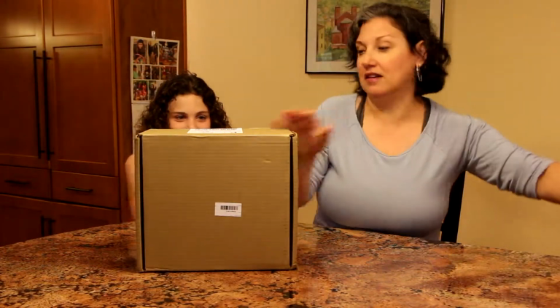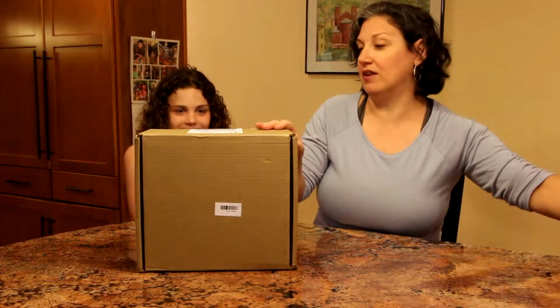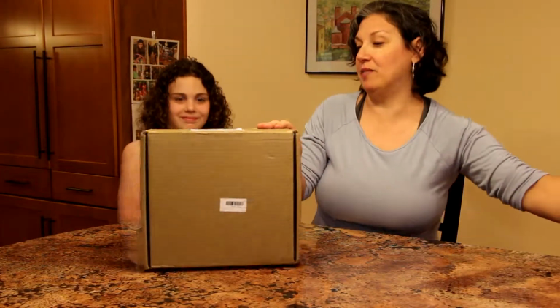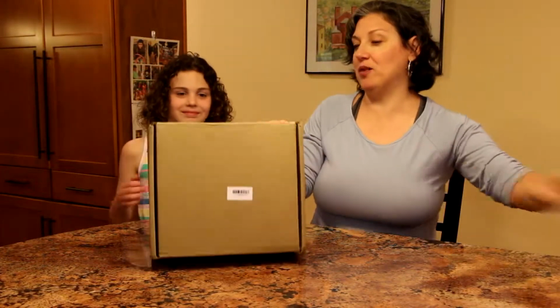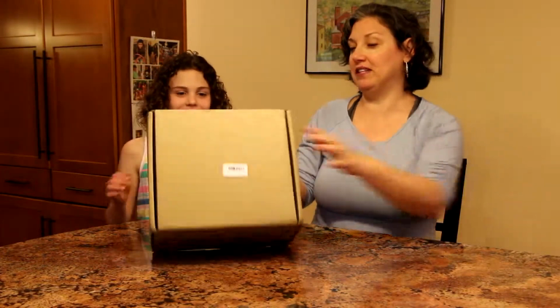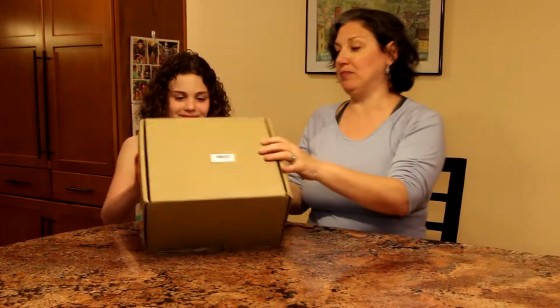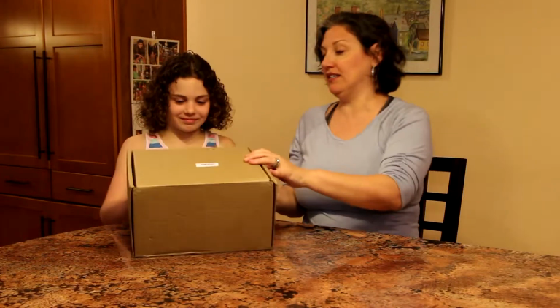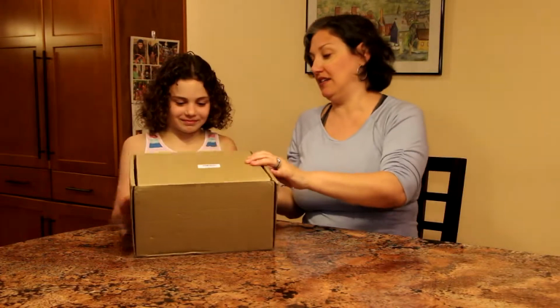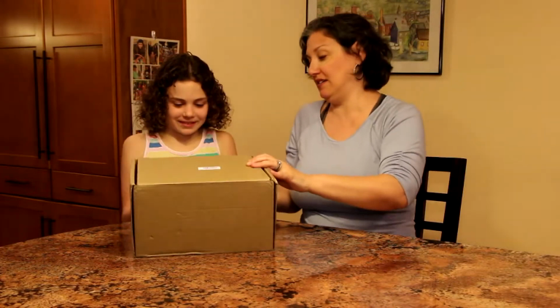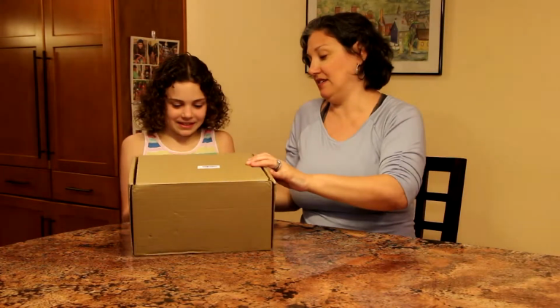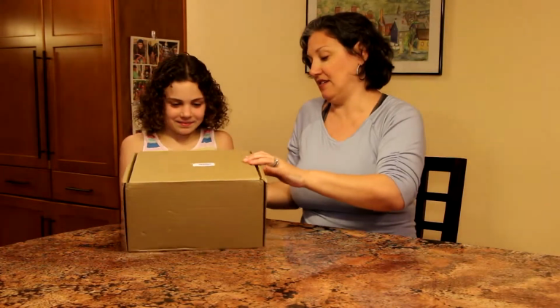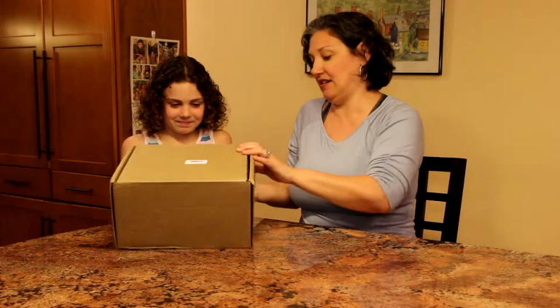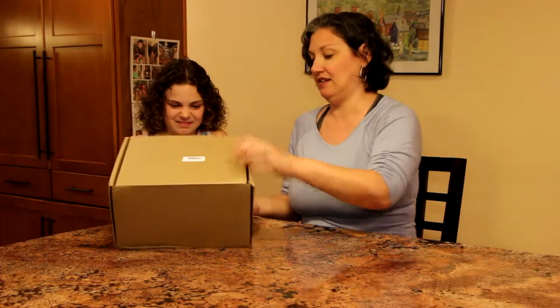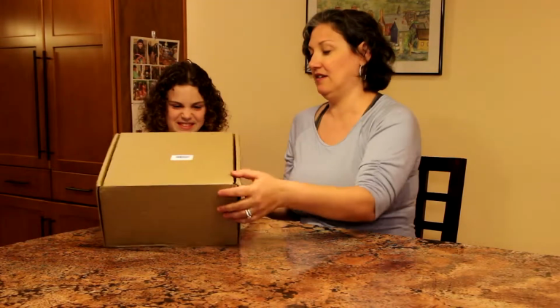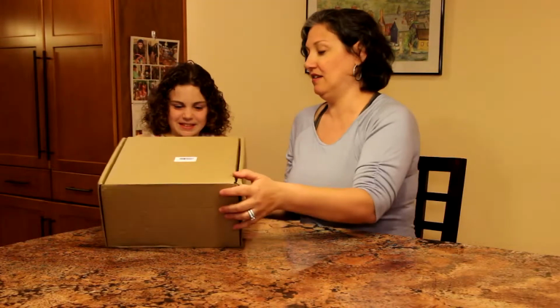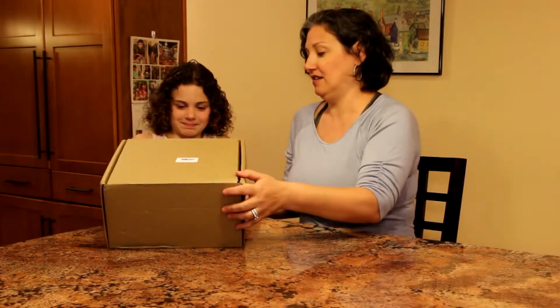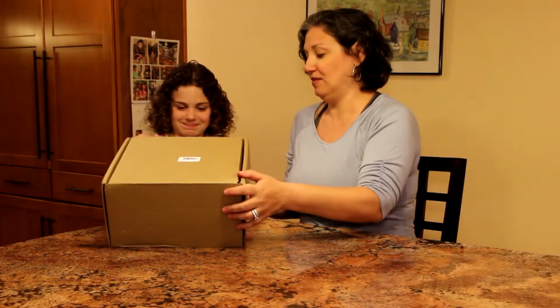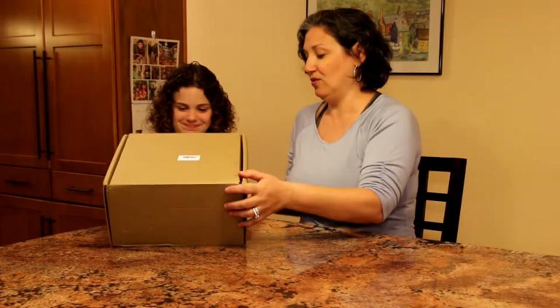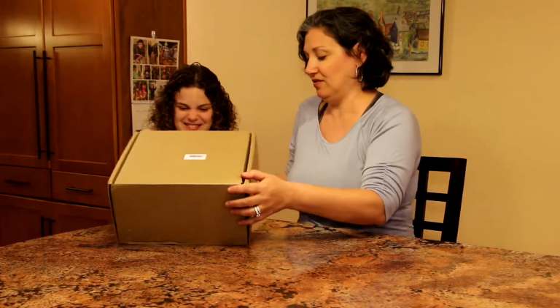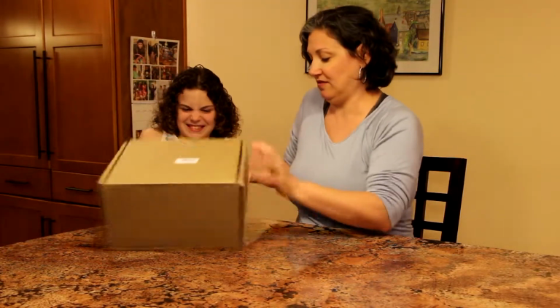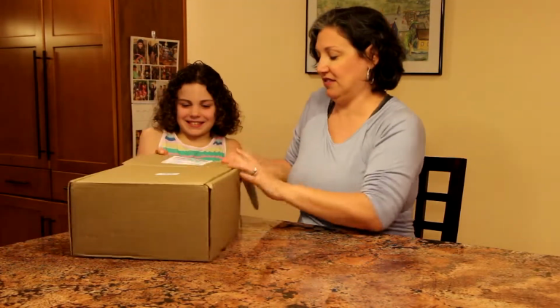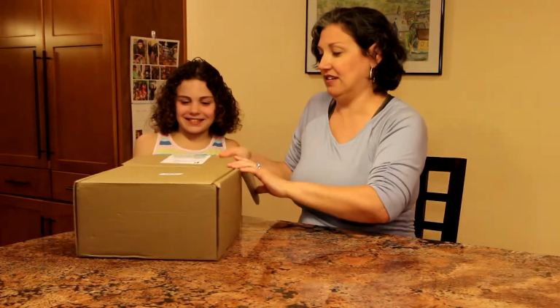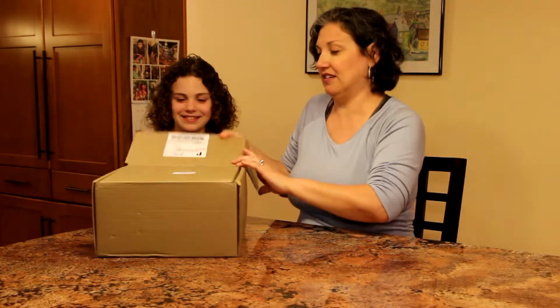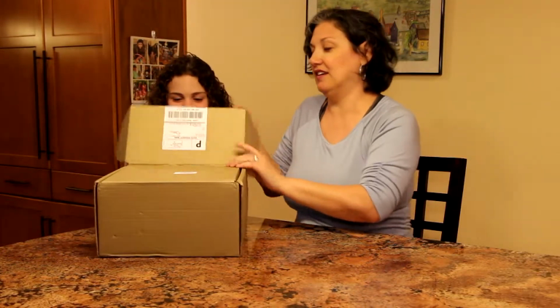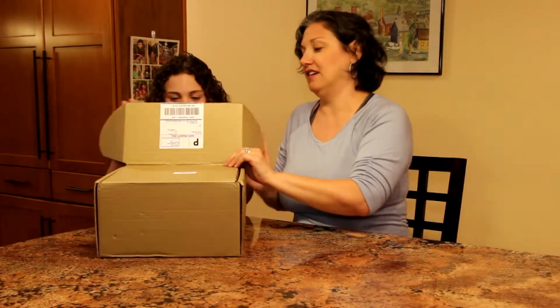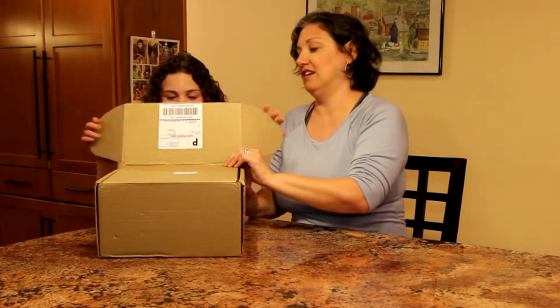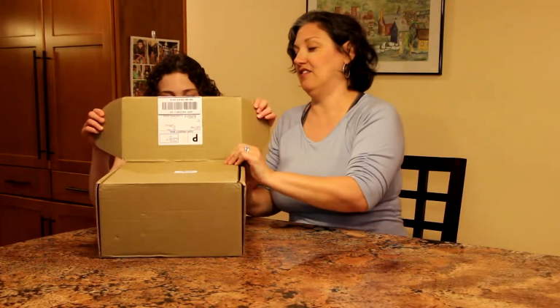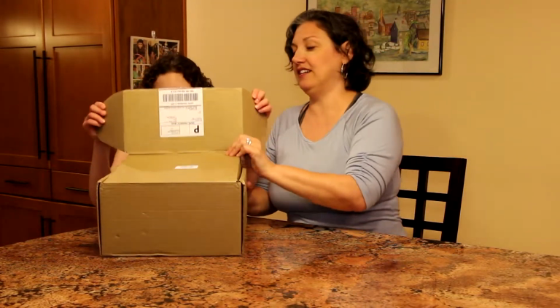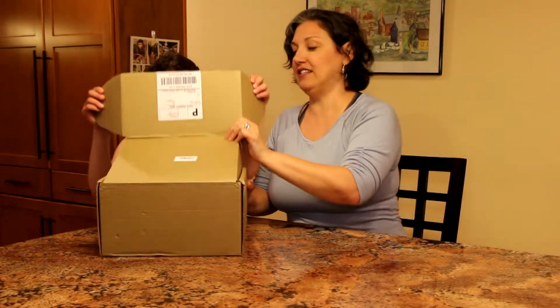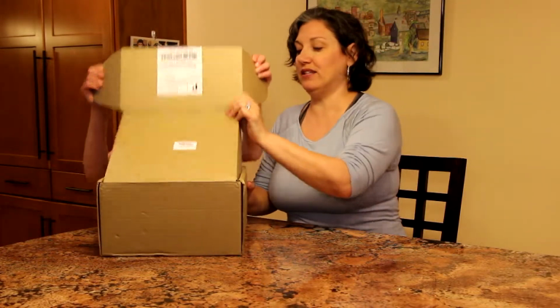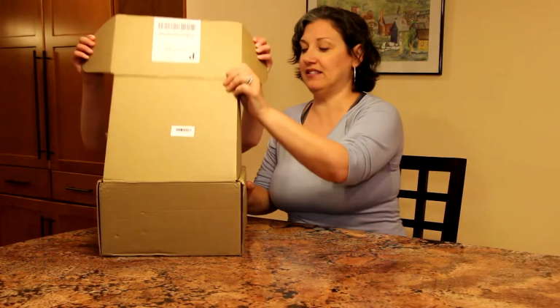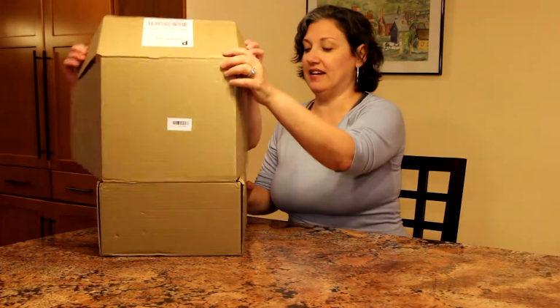Want to help me open this up, Liz? Alright, let's see what's inside.